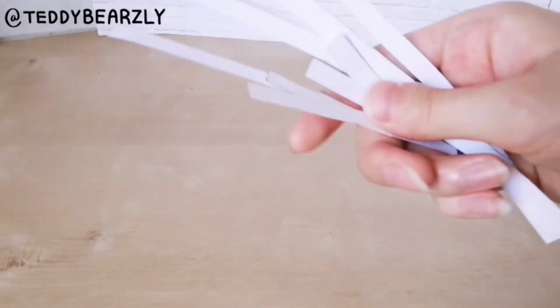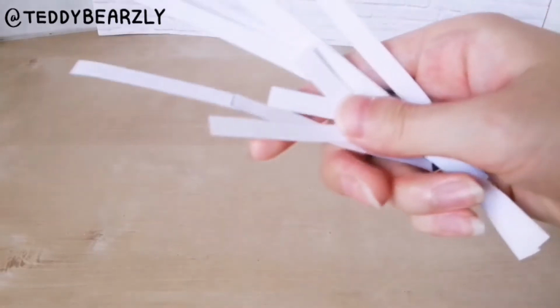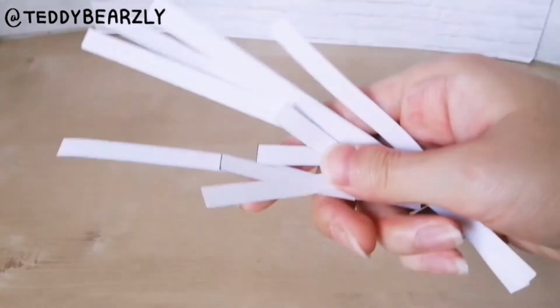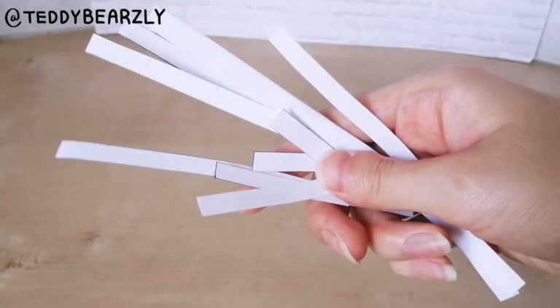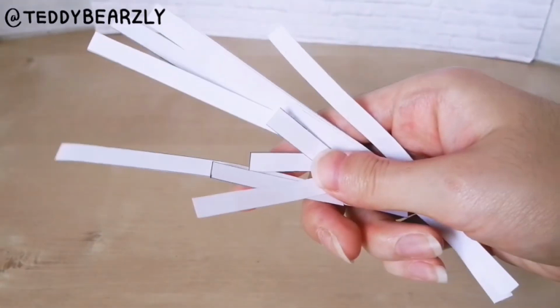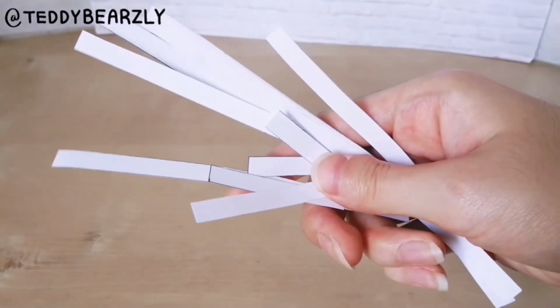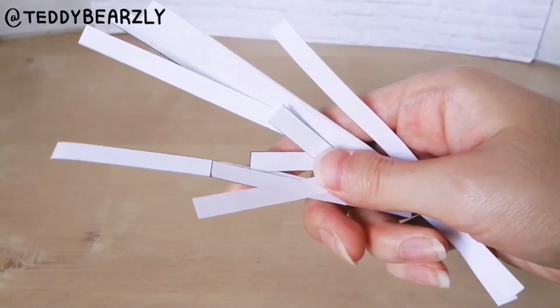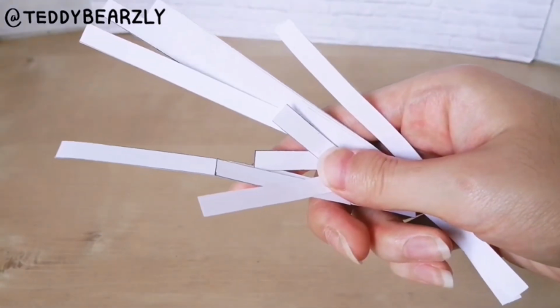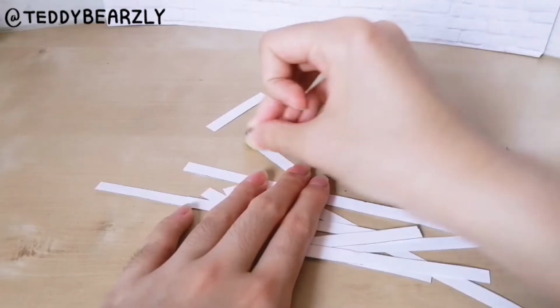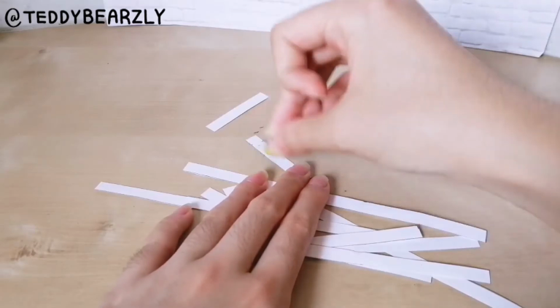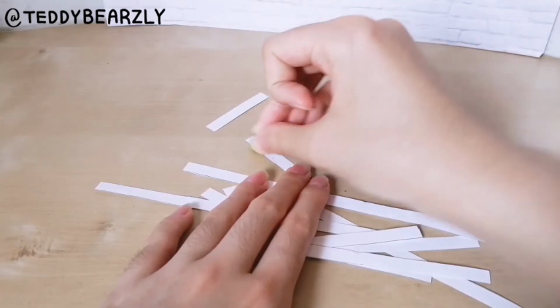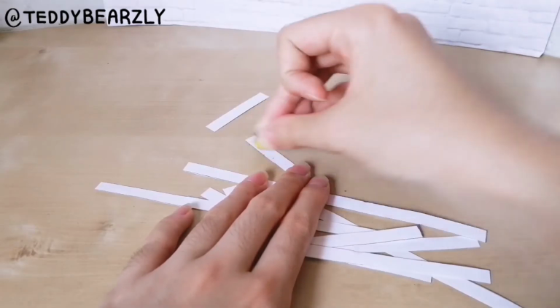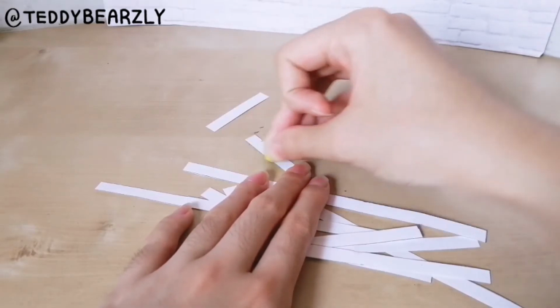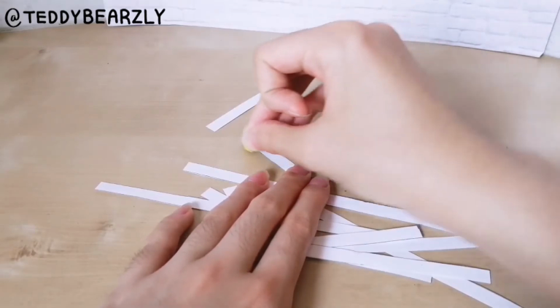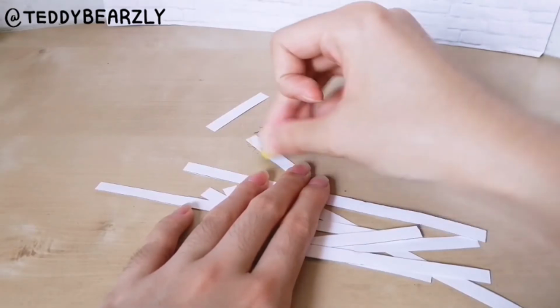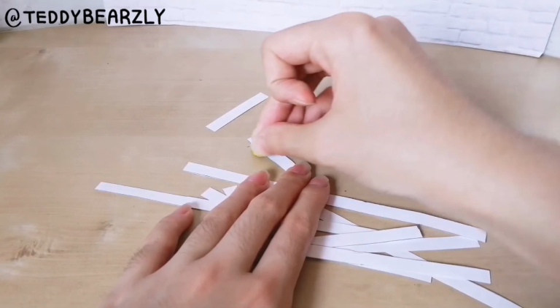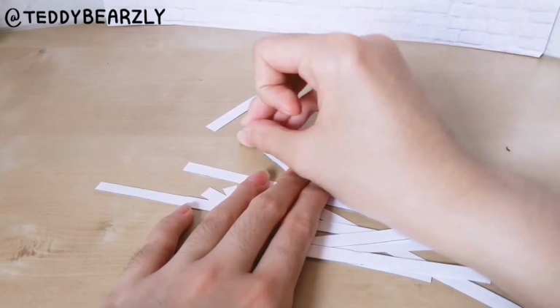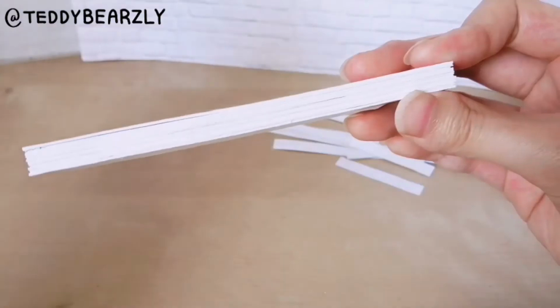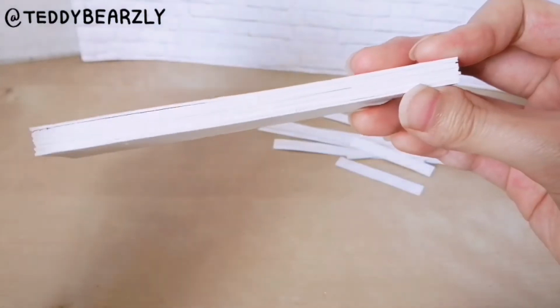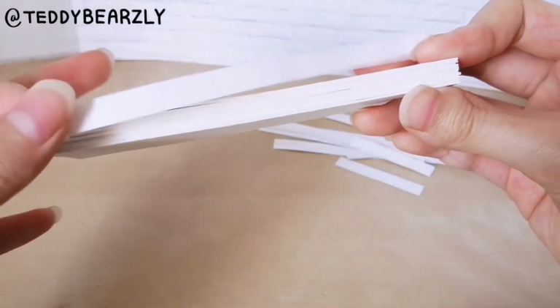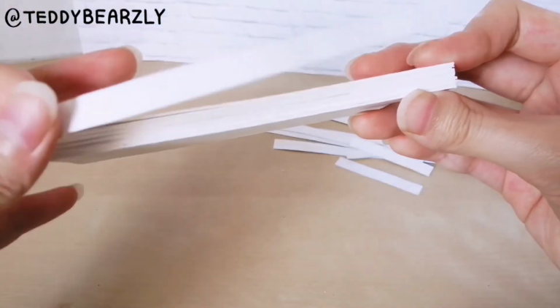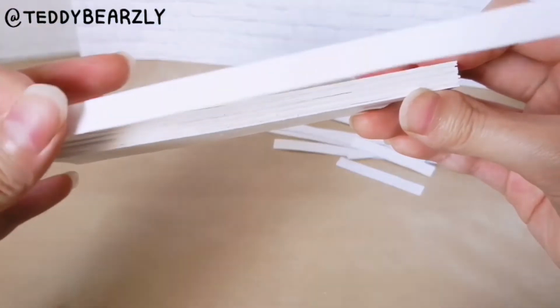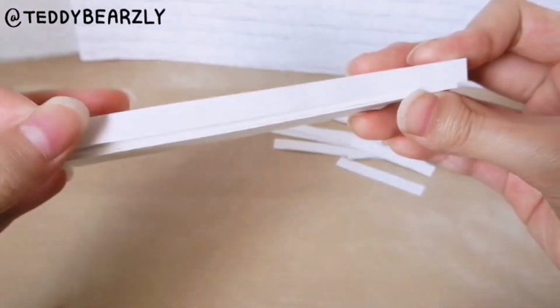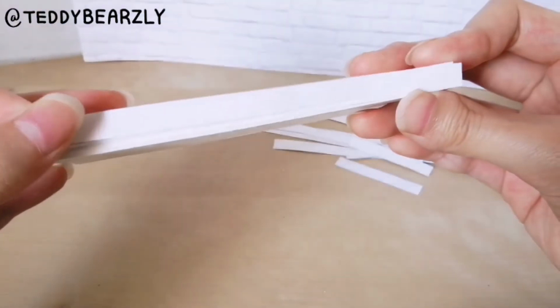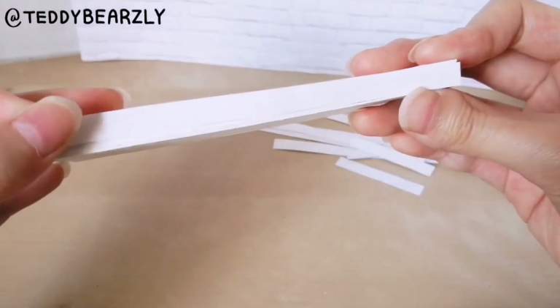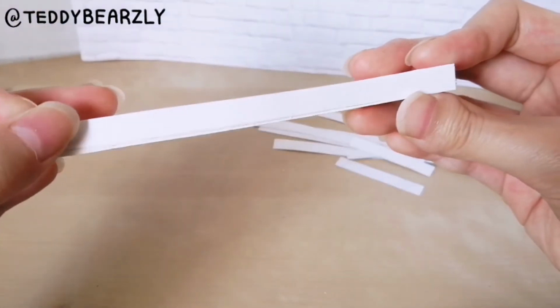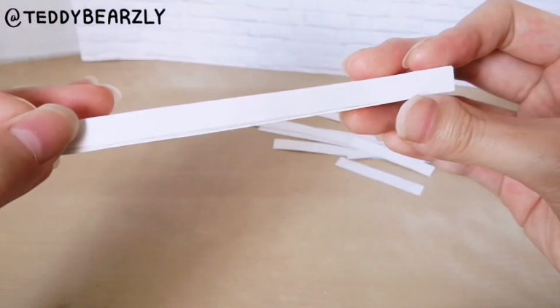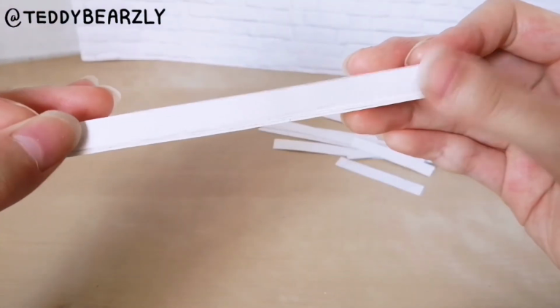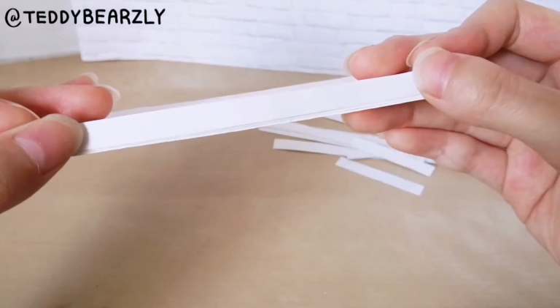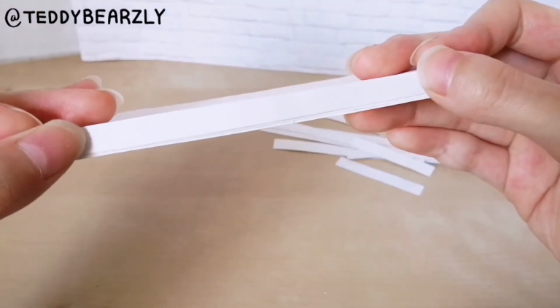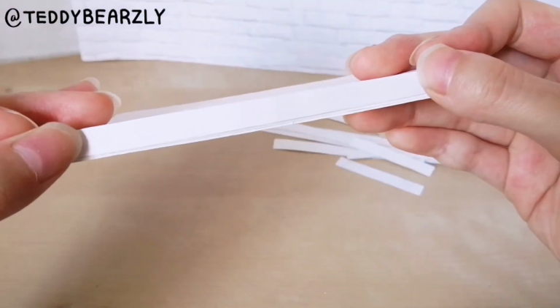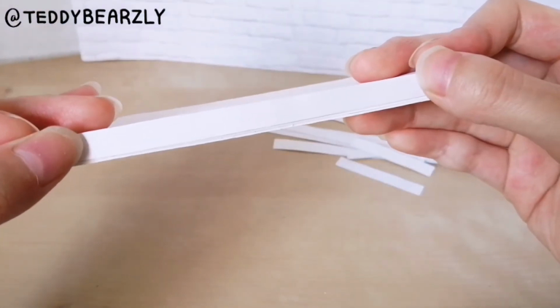Before gluing them down, I cut out some strips of paper, erase the pencil lines, and then glue them on the edges to clean them up.